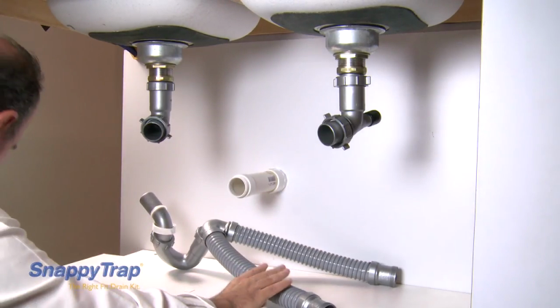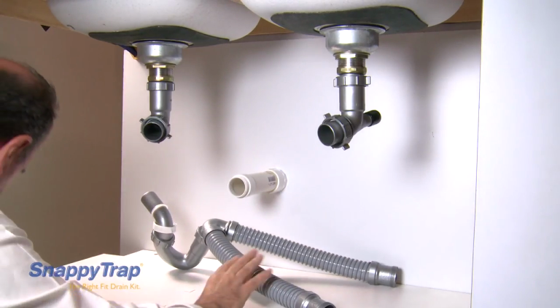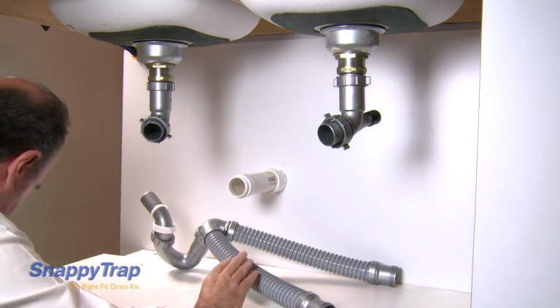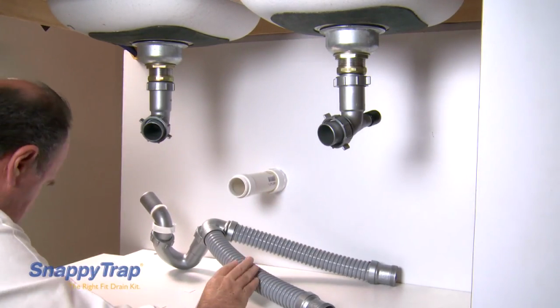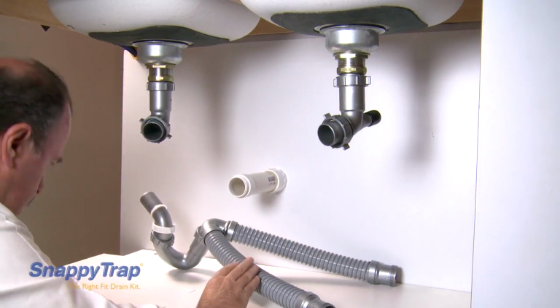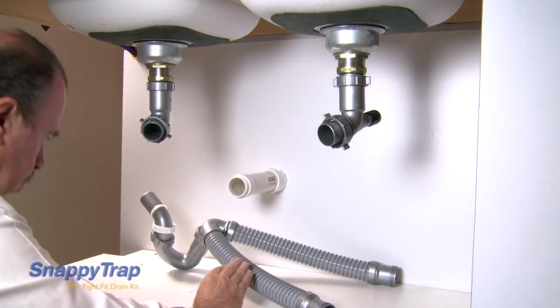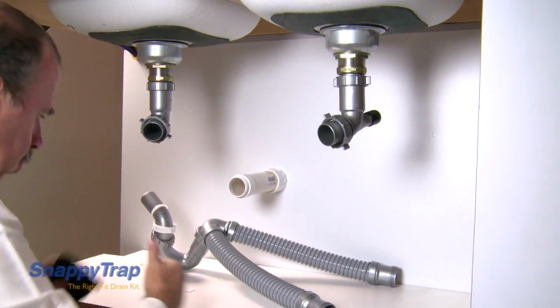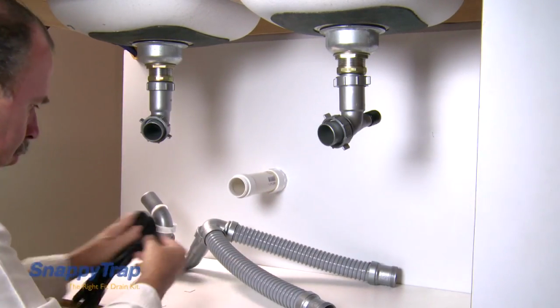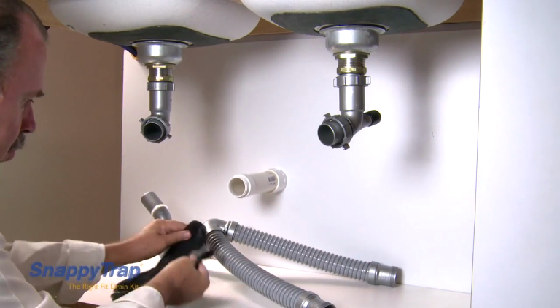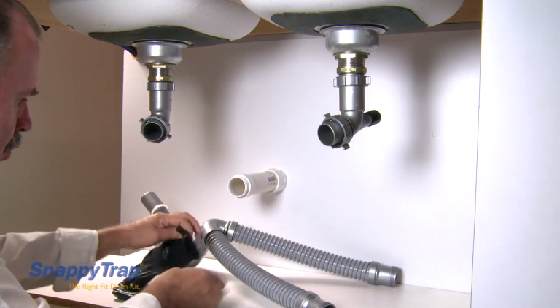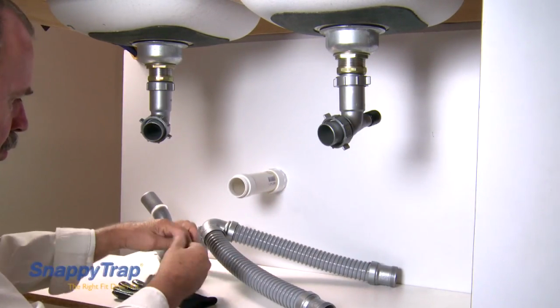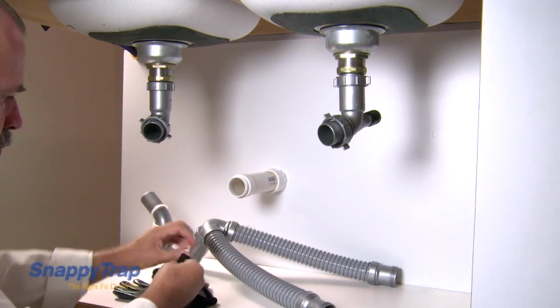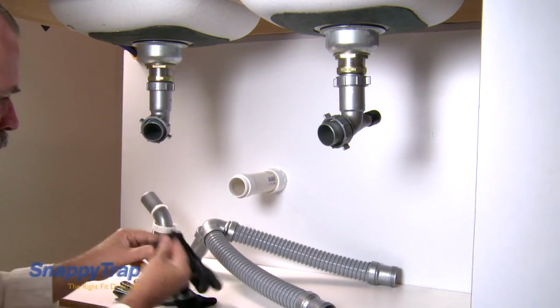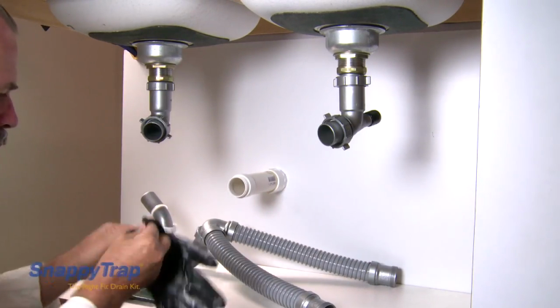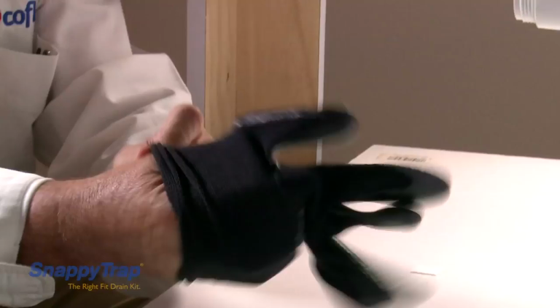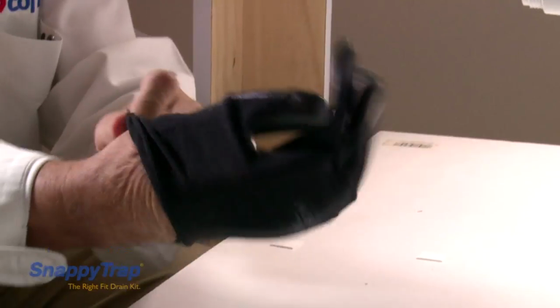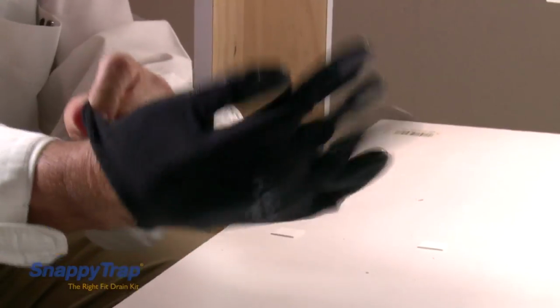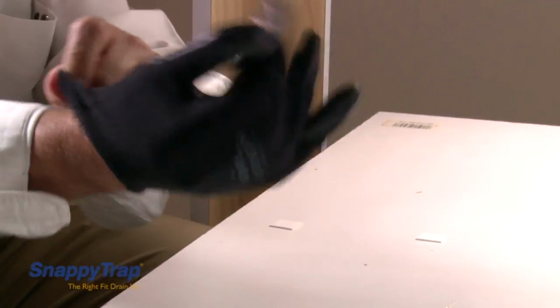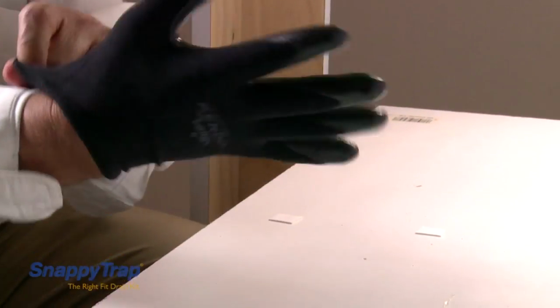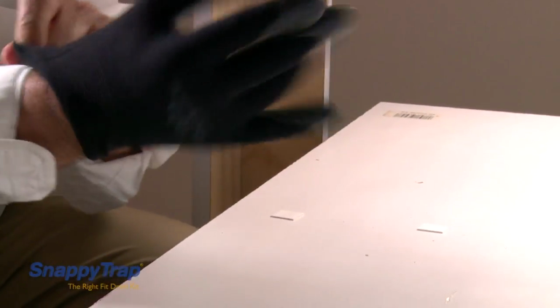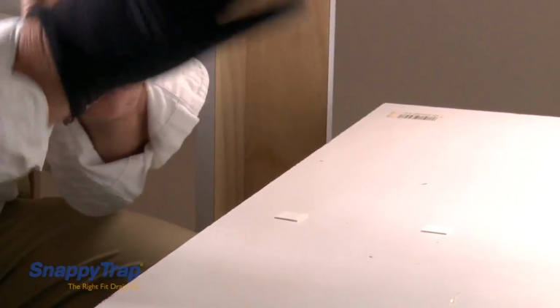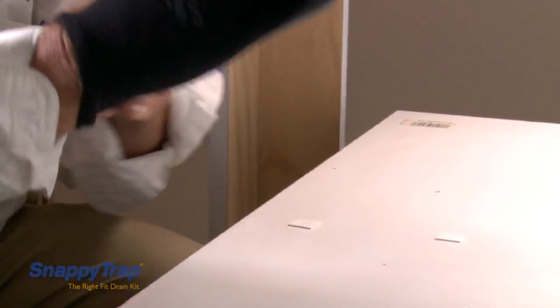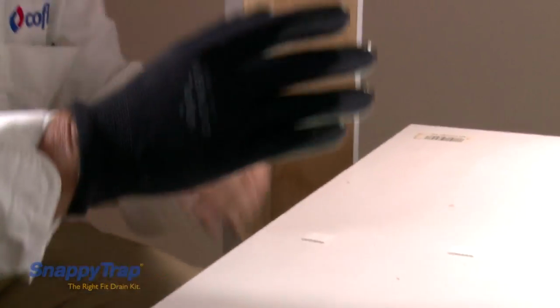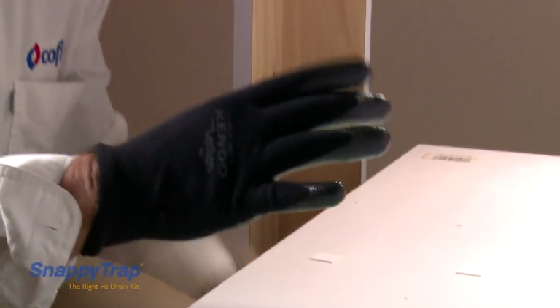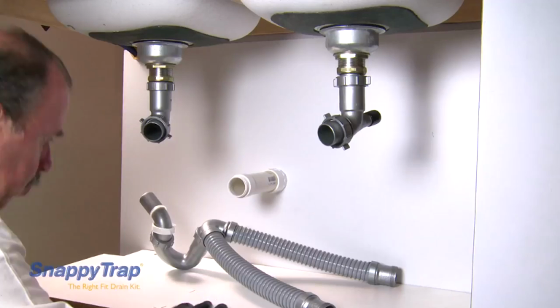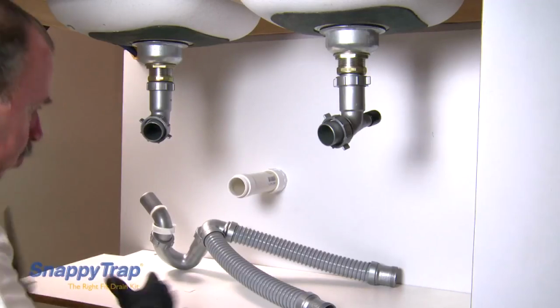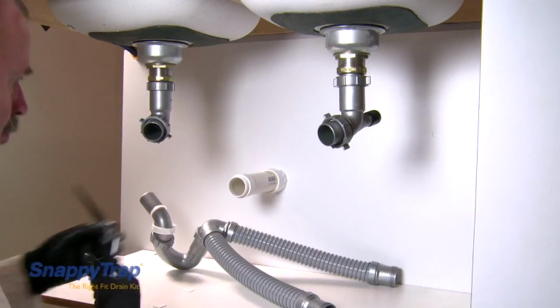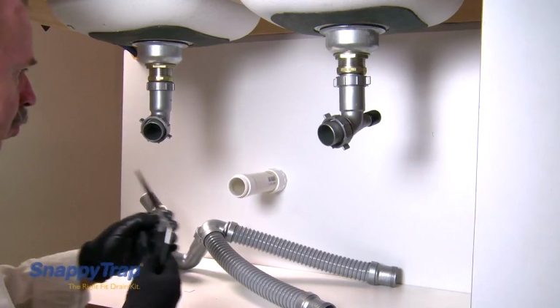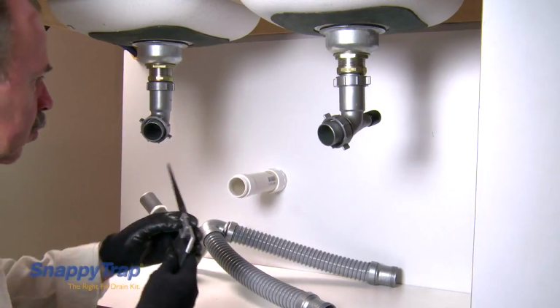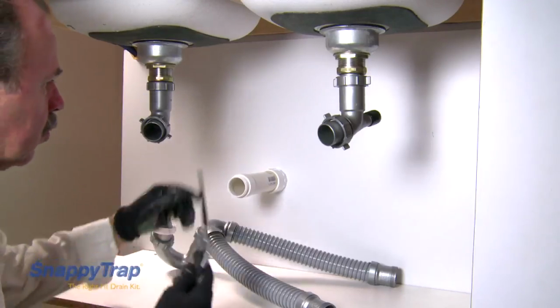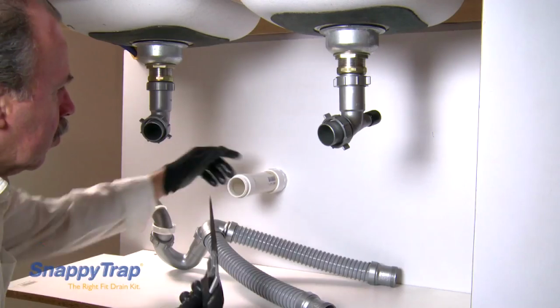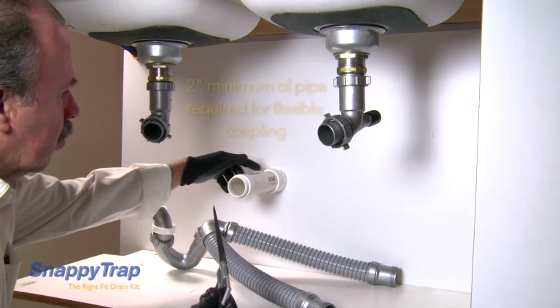Using gloves, estimate where you need to cut and cut the tube with a hacksaw.